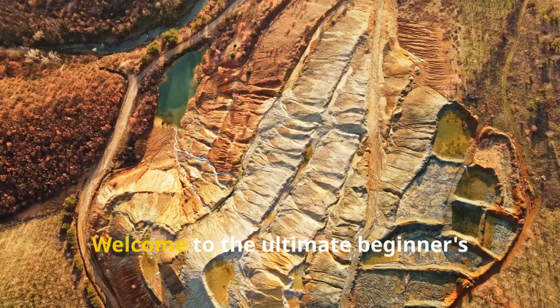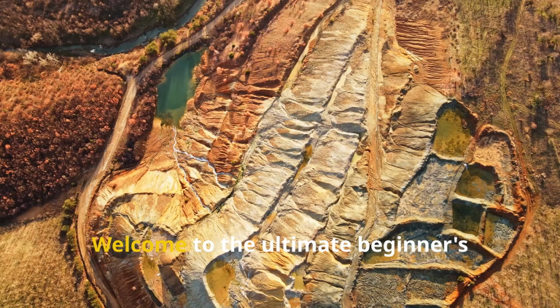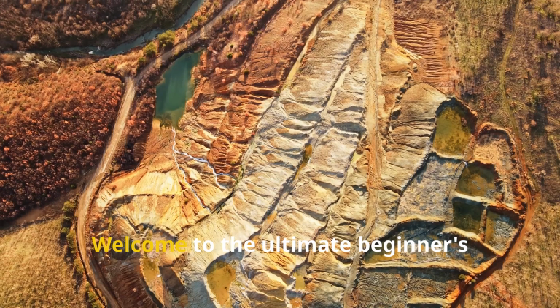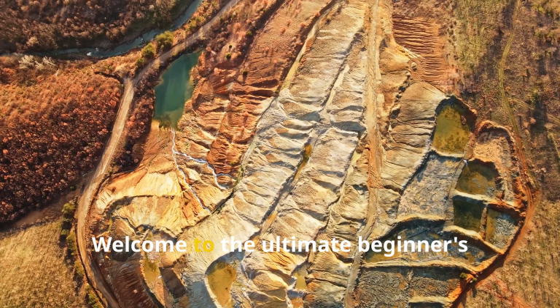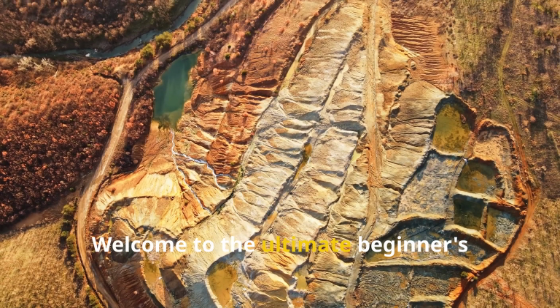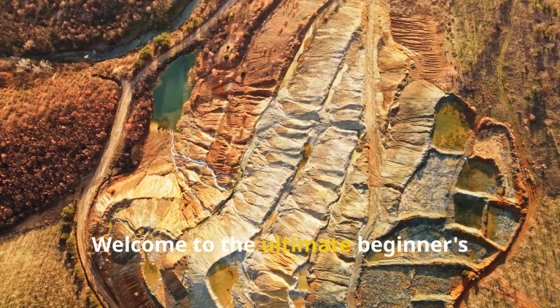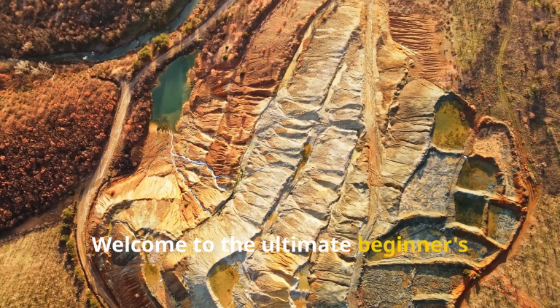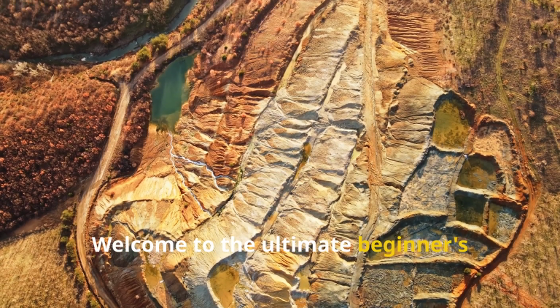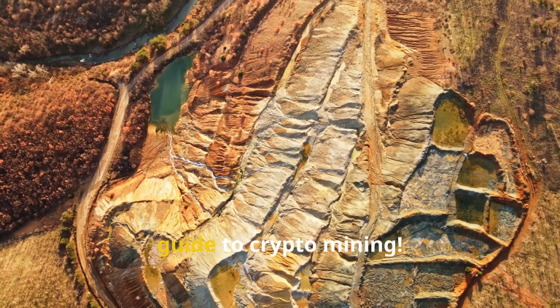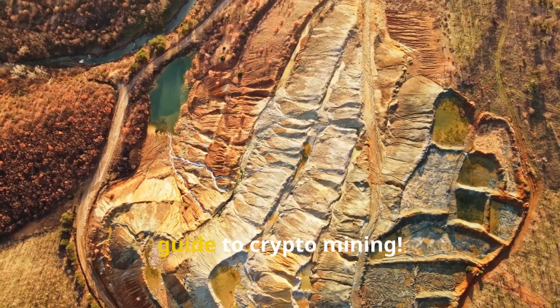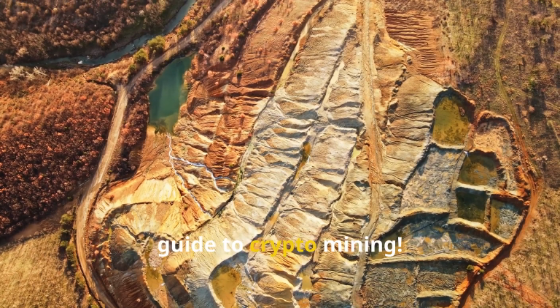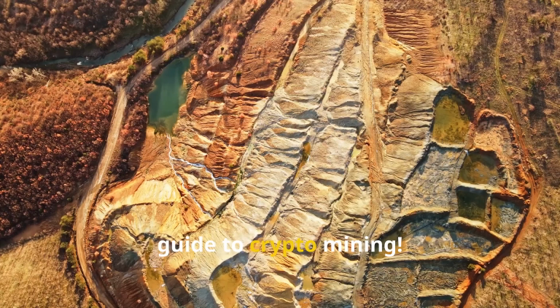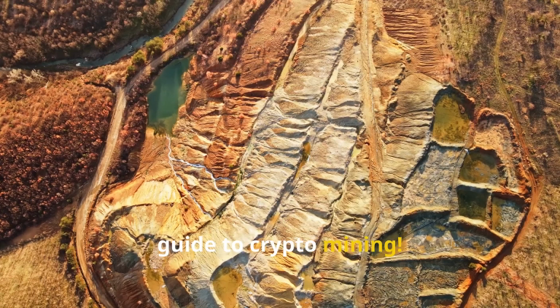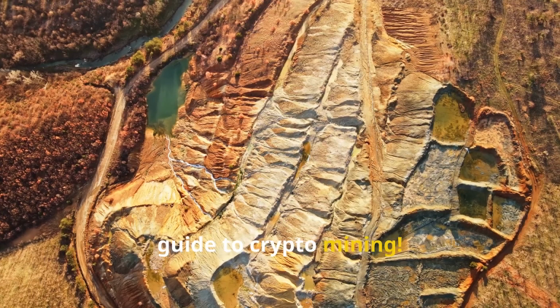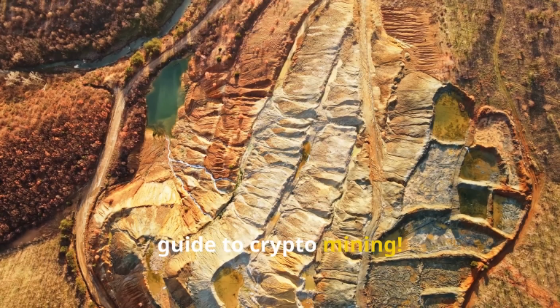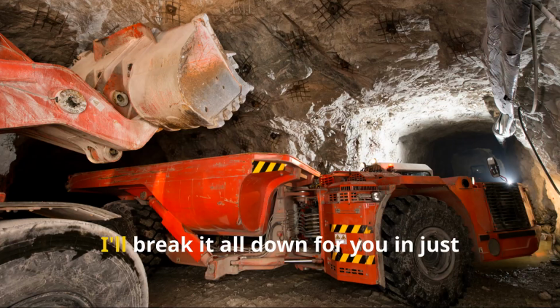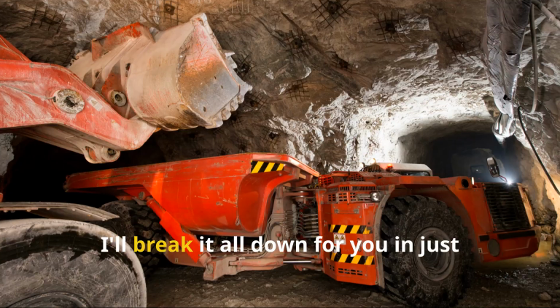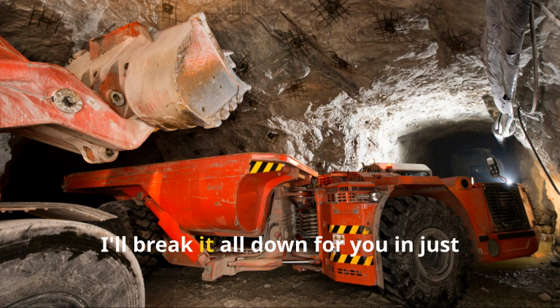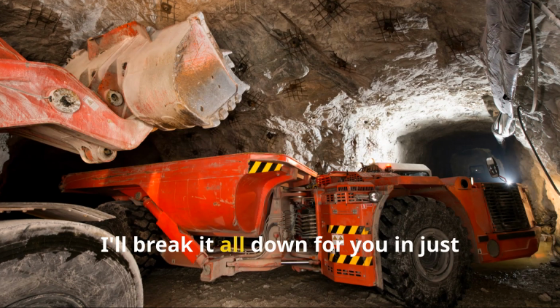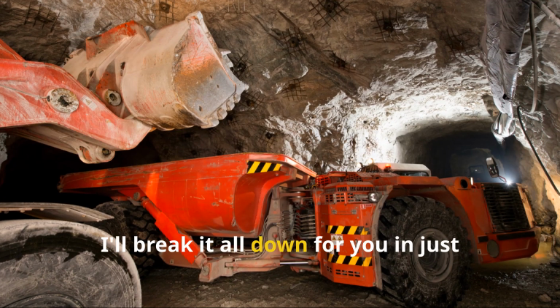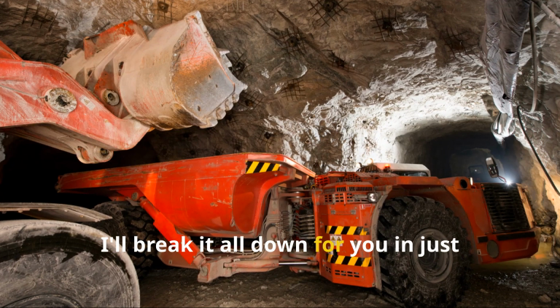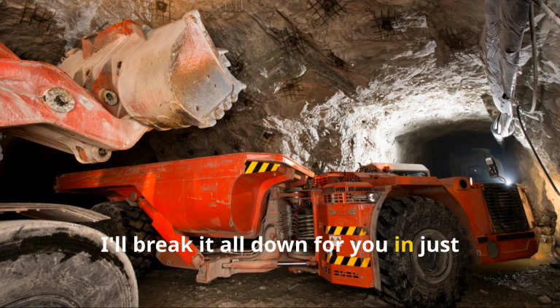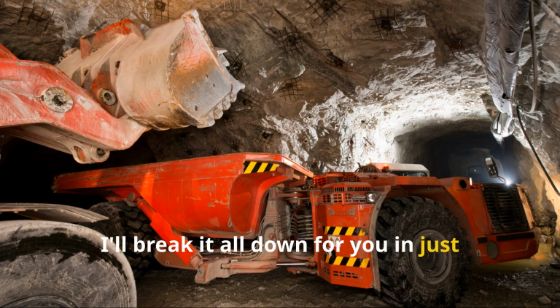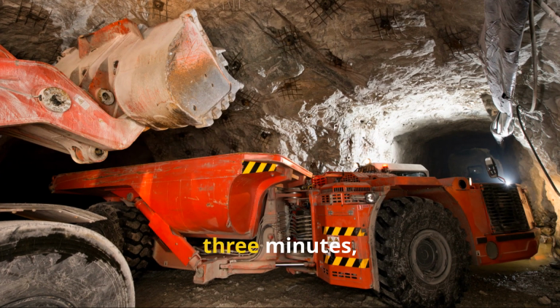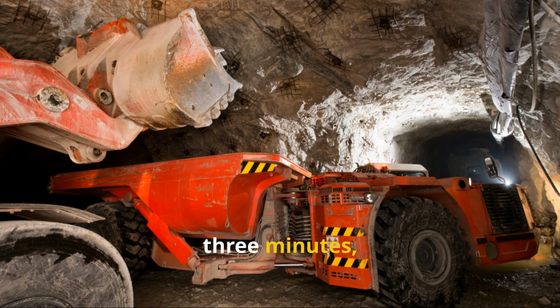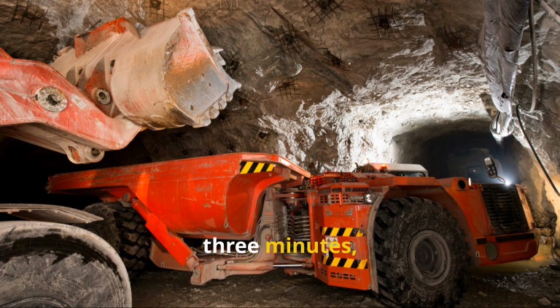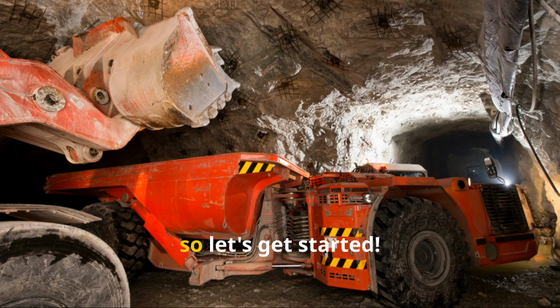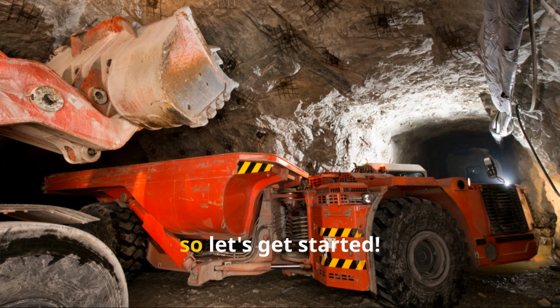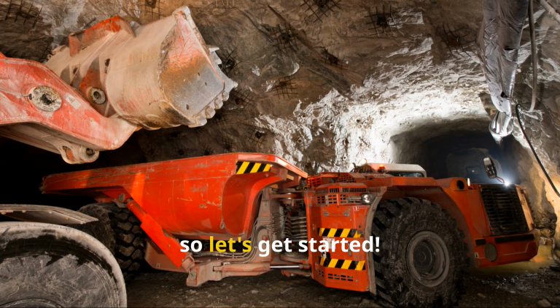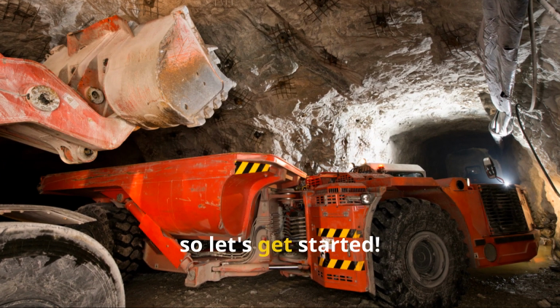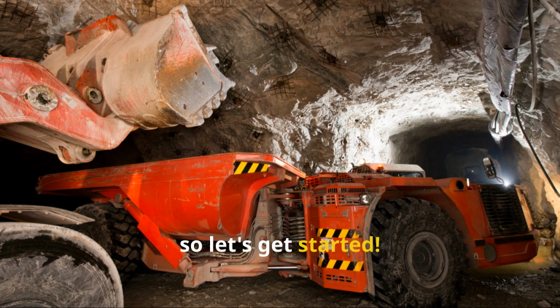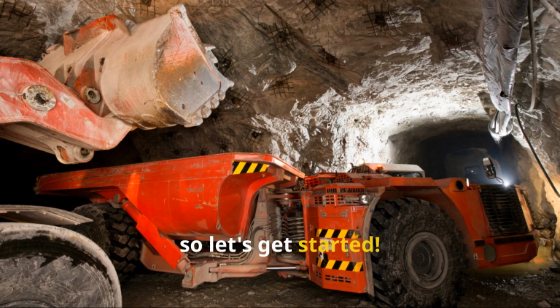Welcome to the Ultimate Beginner's Guide to Crypto Mining. I'll break it all down for you in just three minutes, so let's get started.